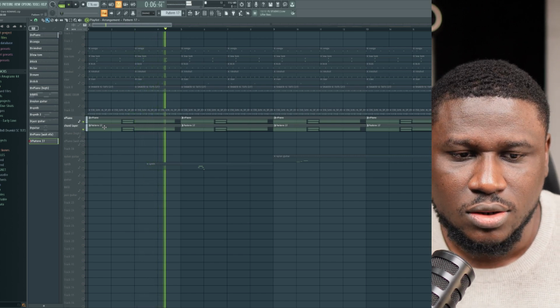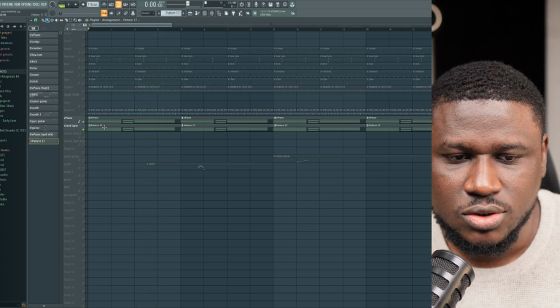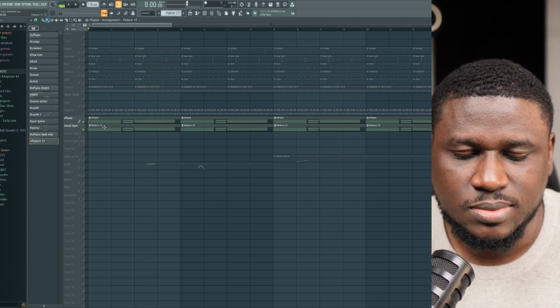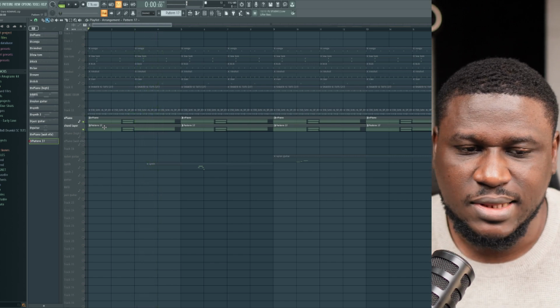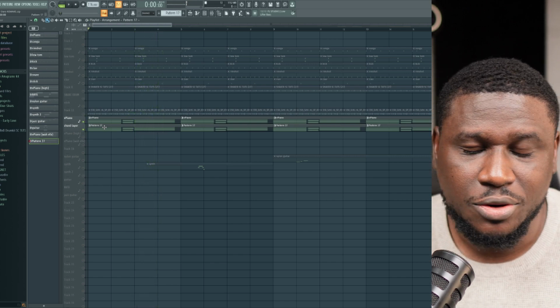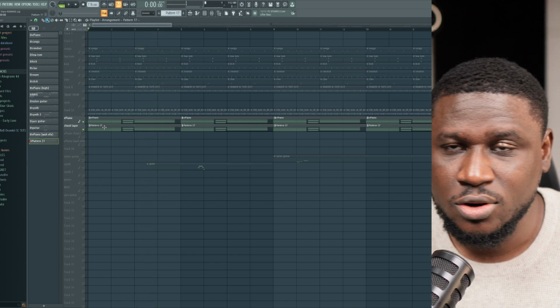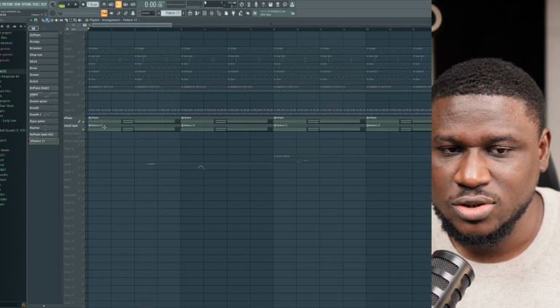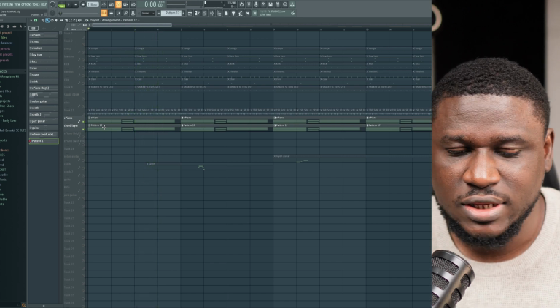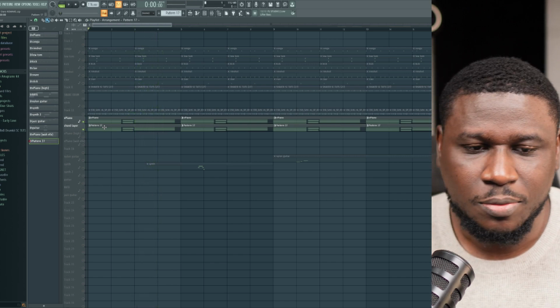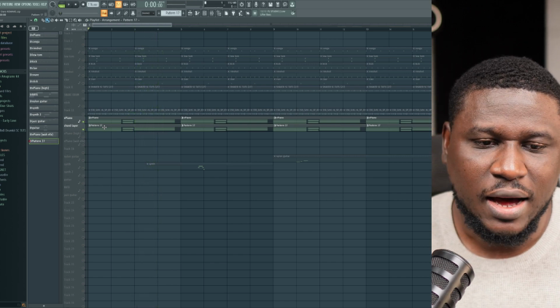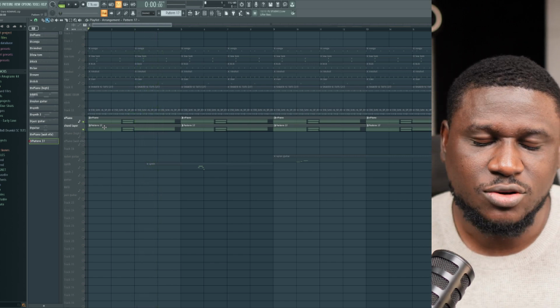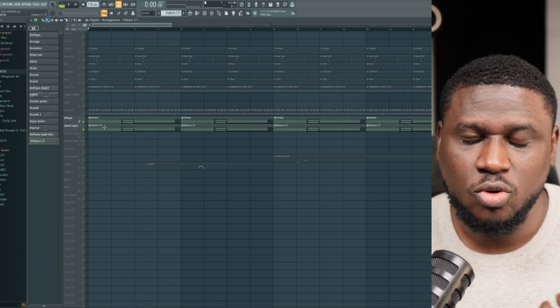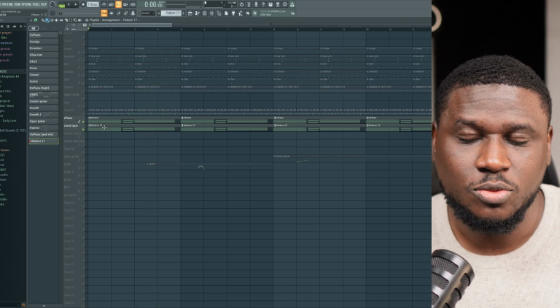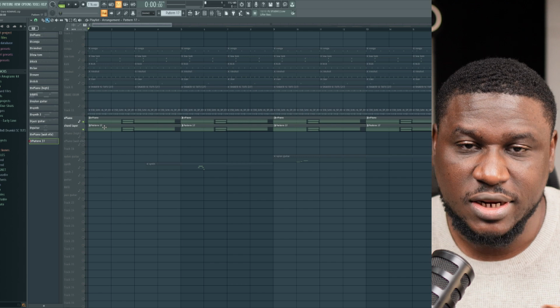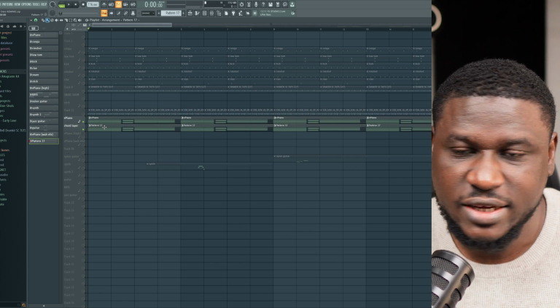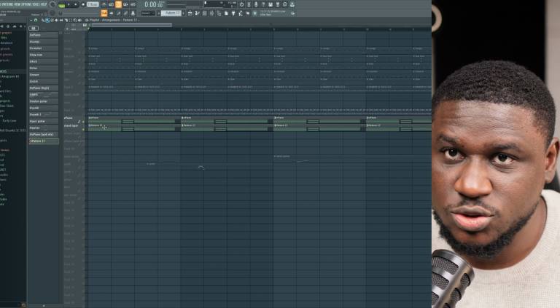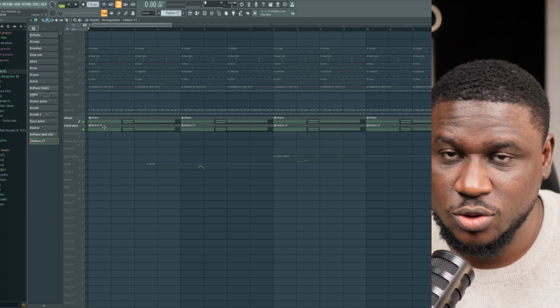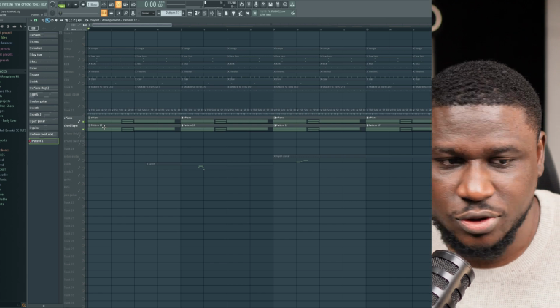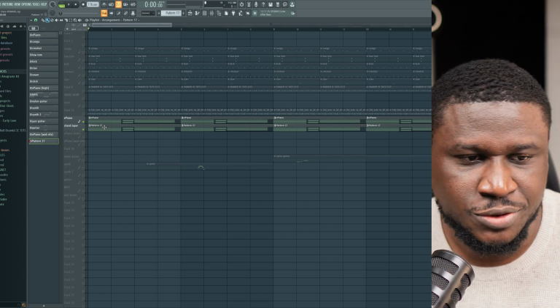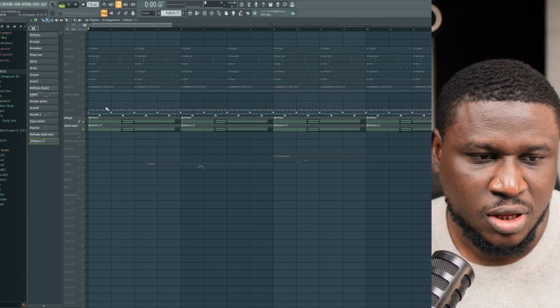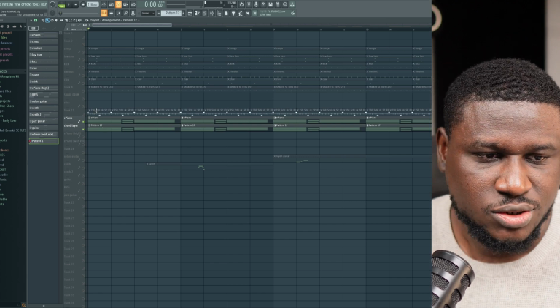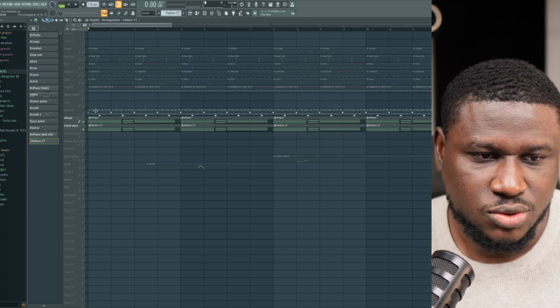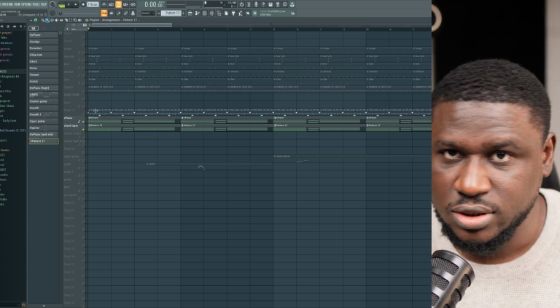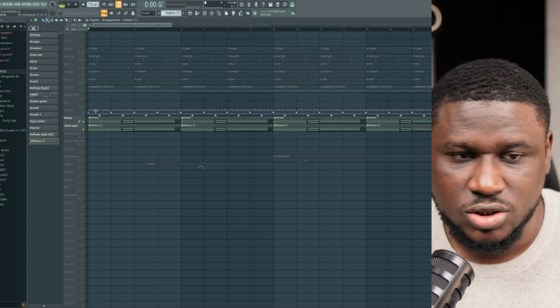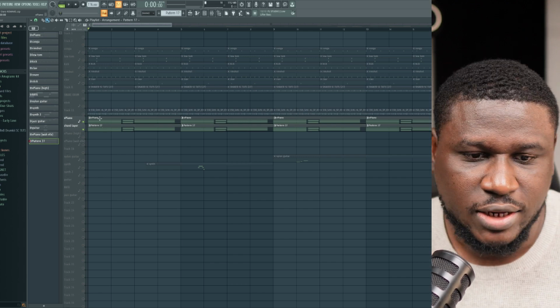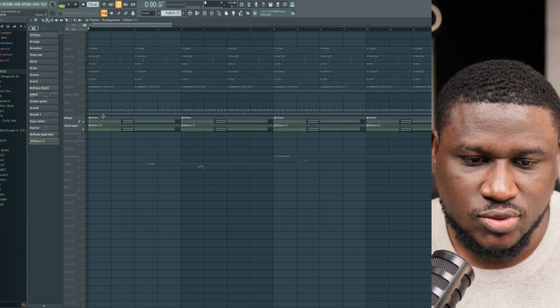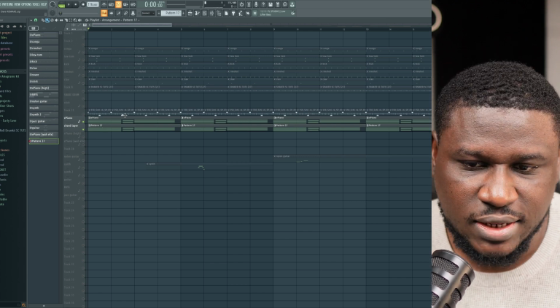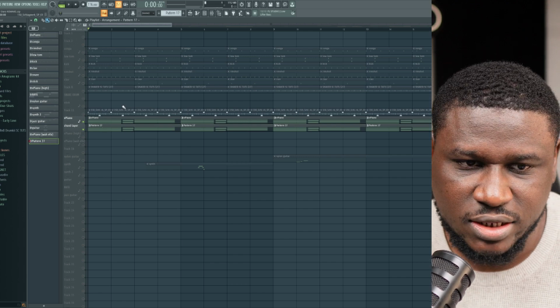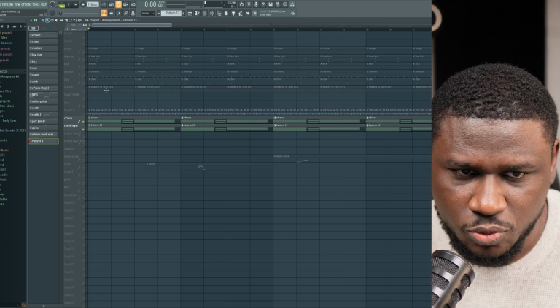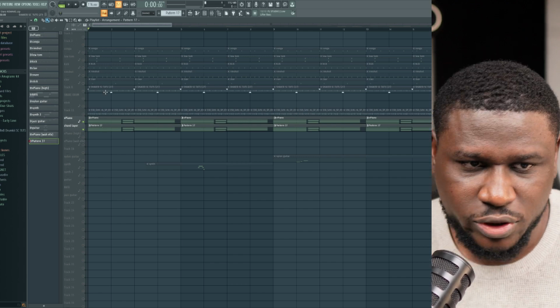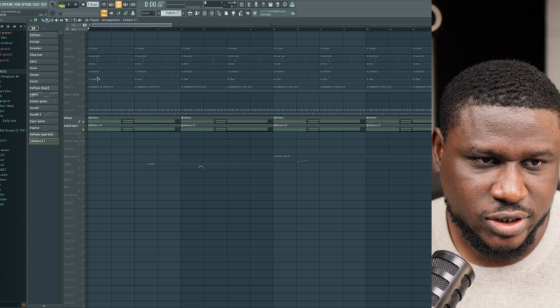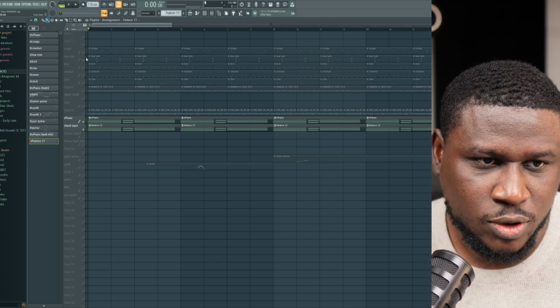Sometimes layering your chords does help add more emotion and texture to your production. So you can try to do that in your own production as well.